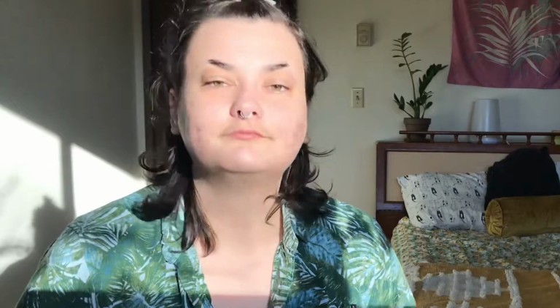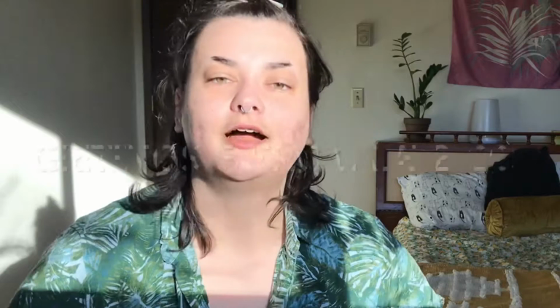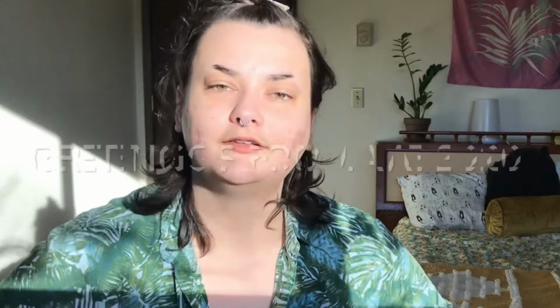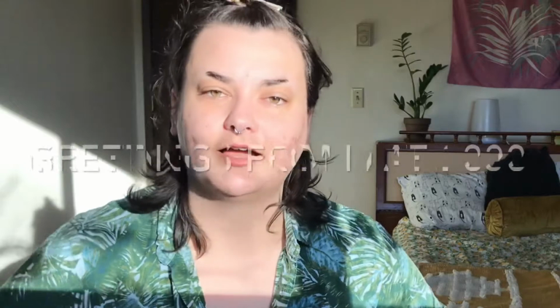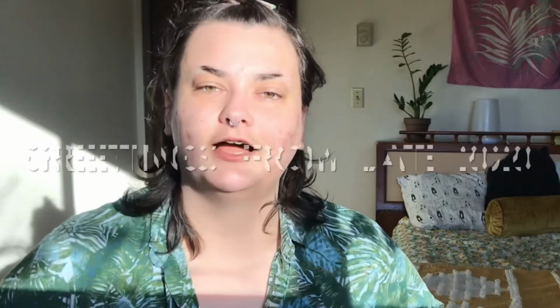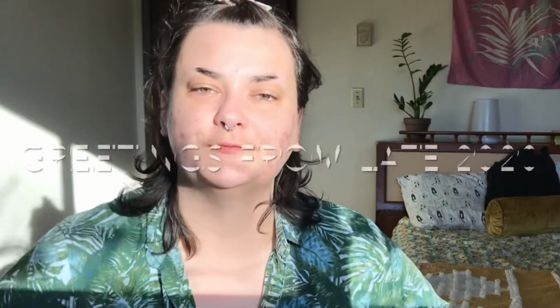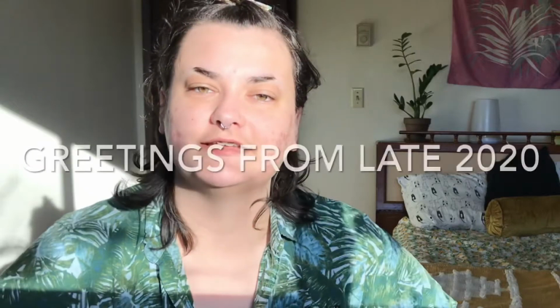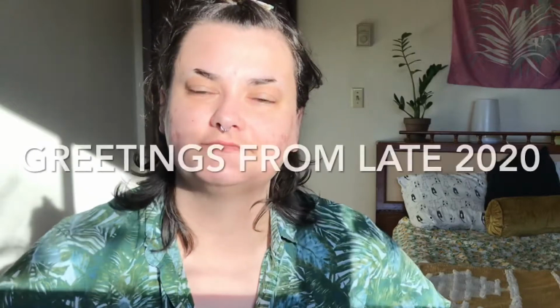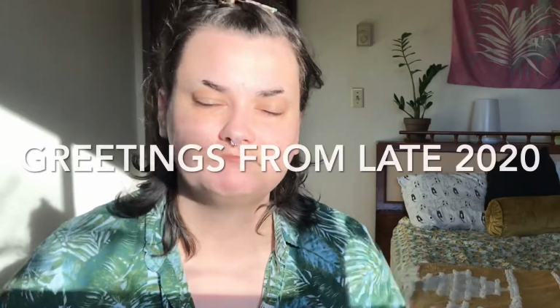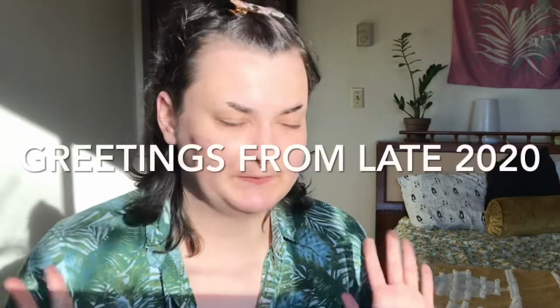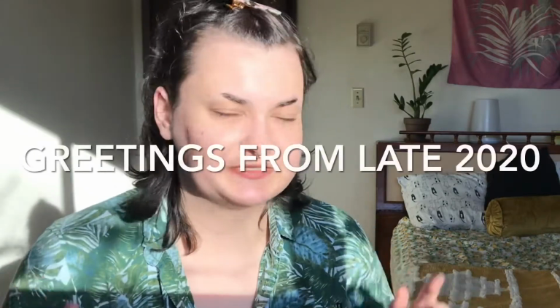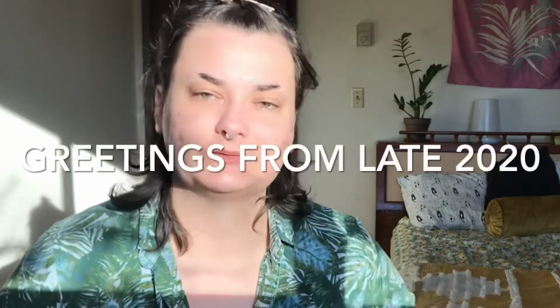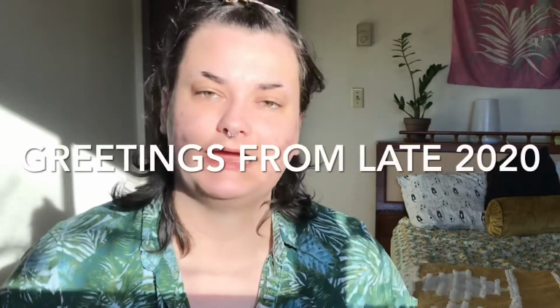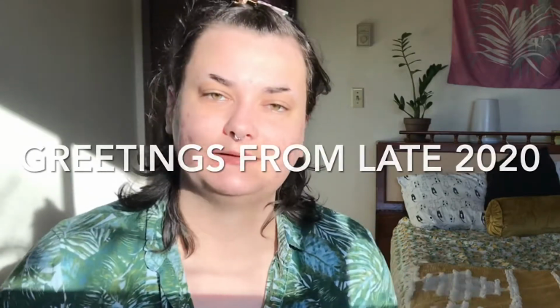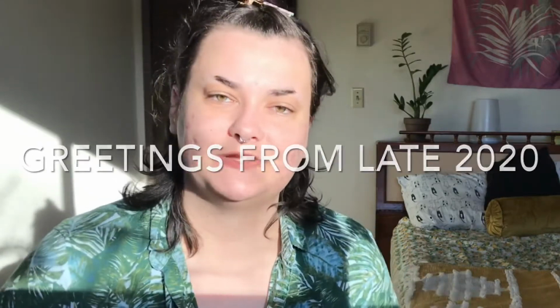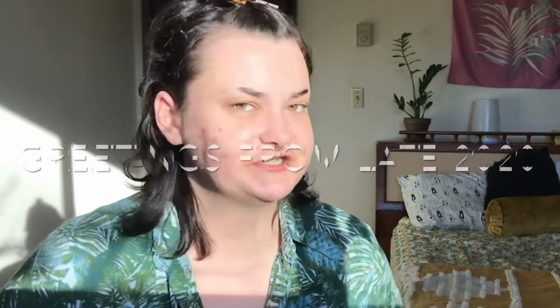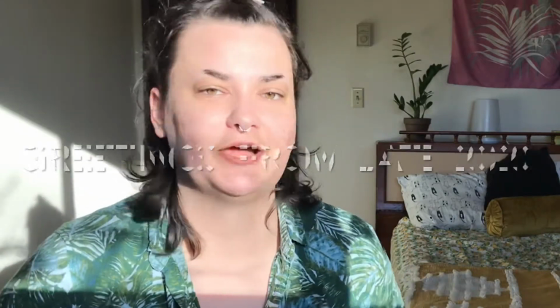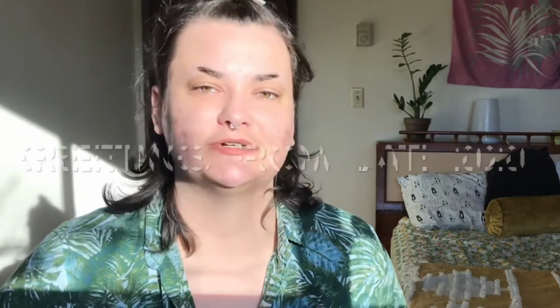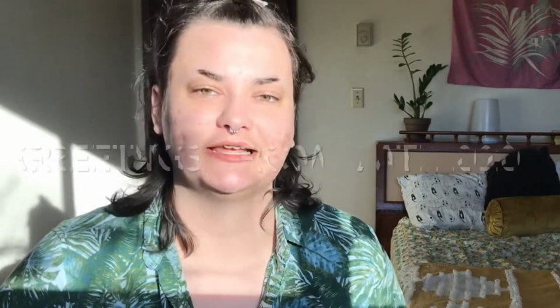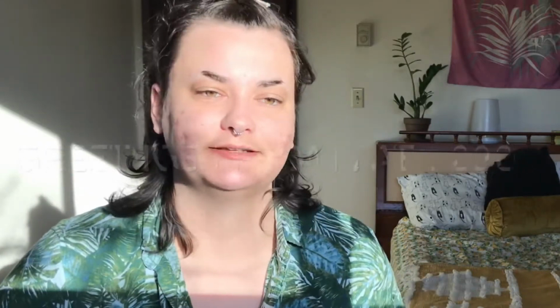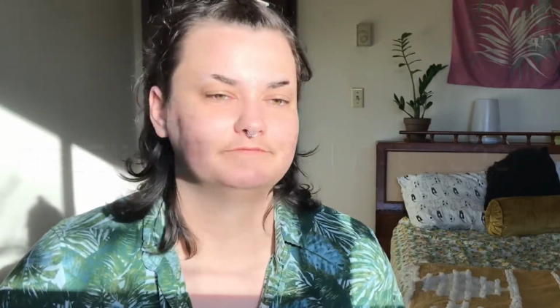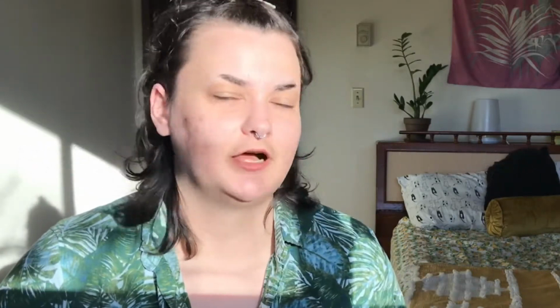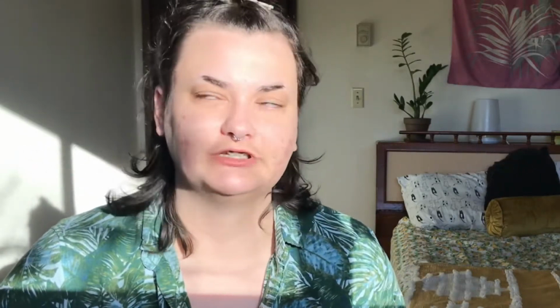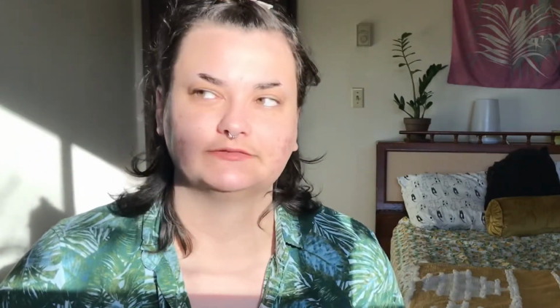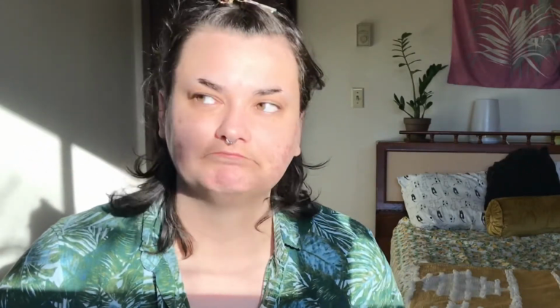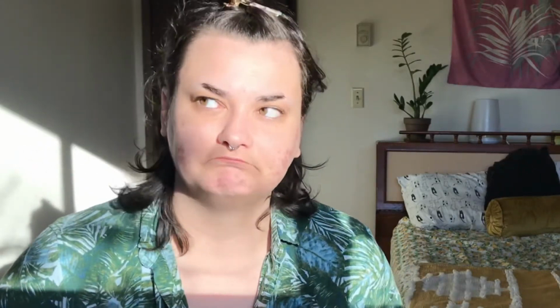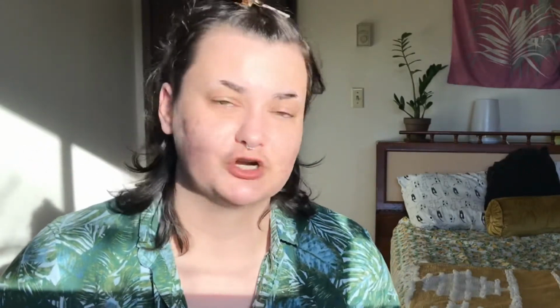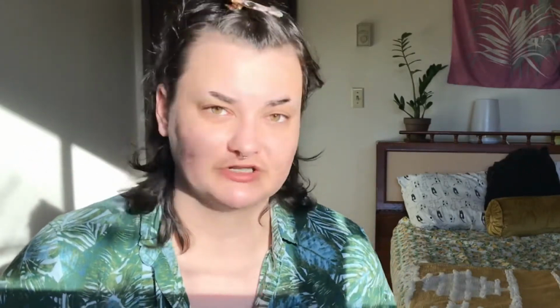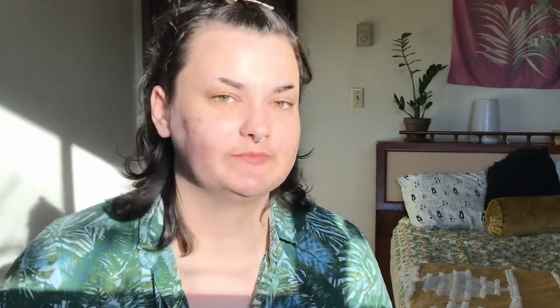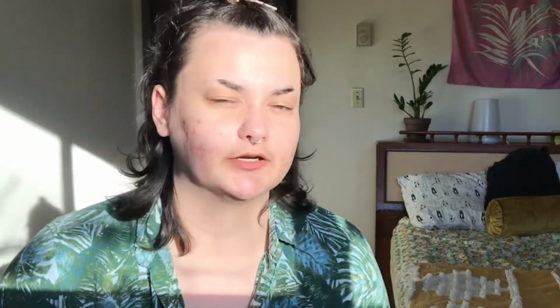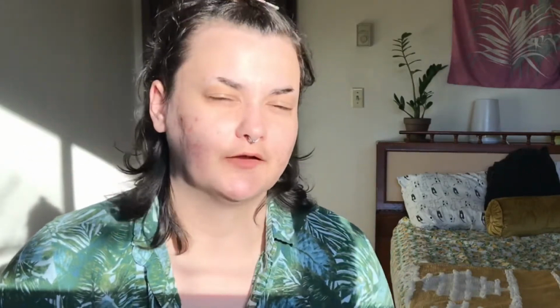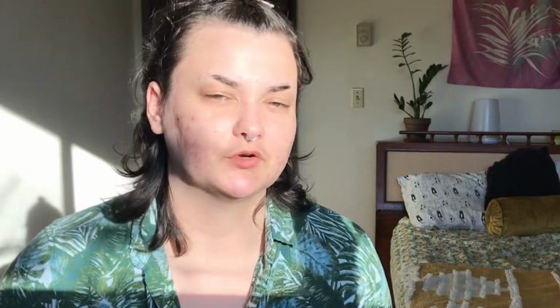I look a hot mess. That's okay. It's shower day. I'll look marginally better afterwards.